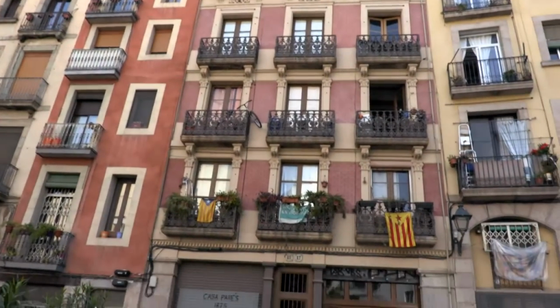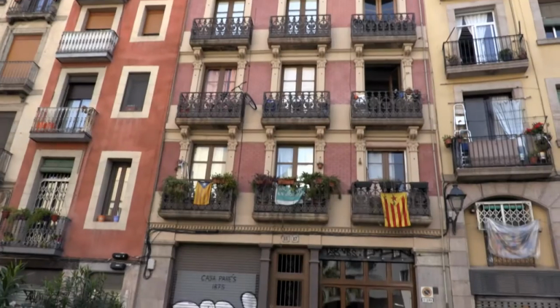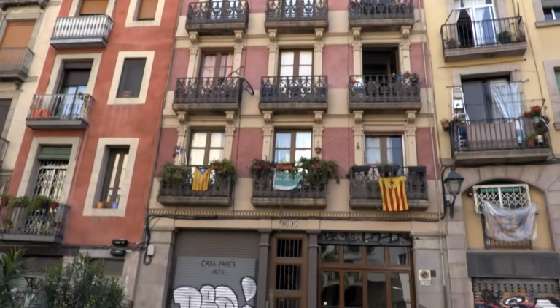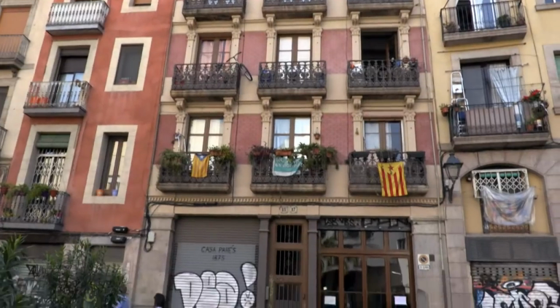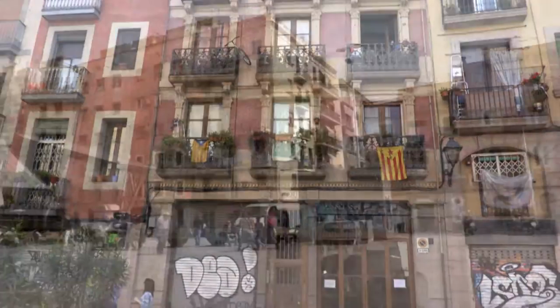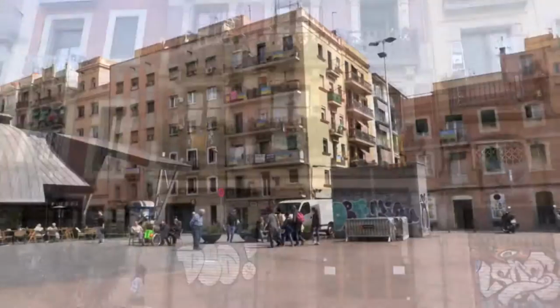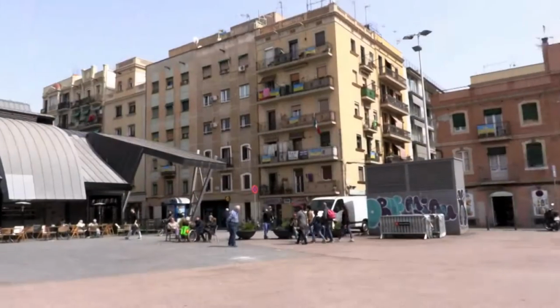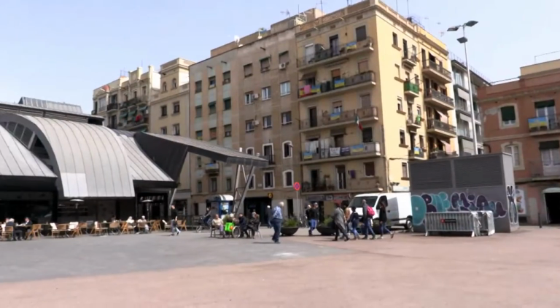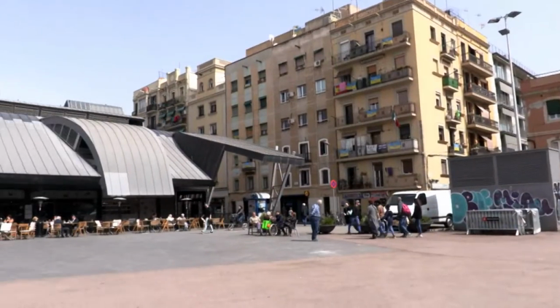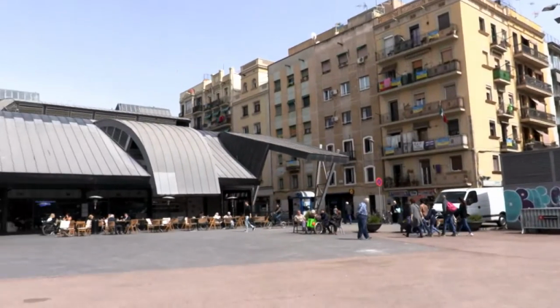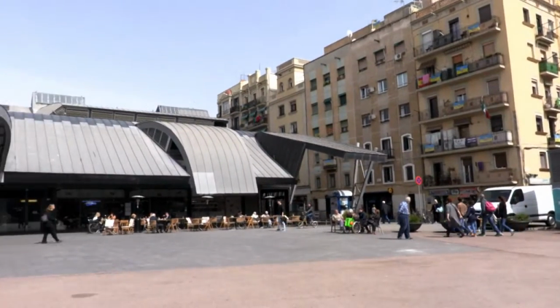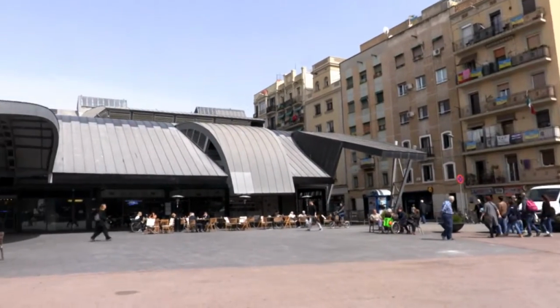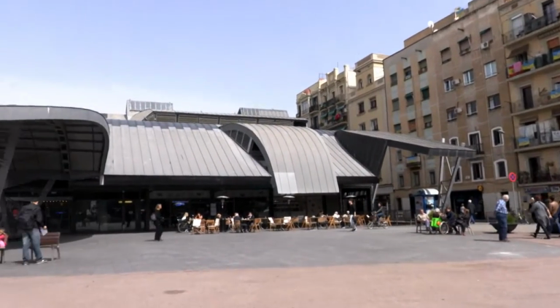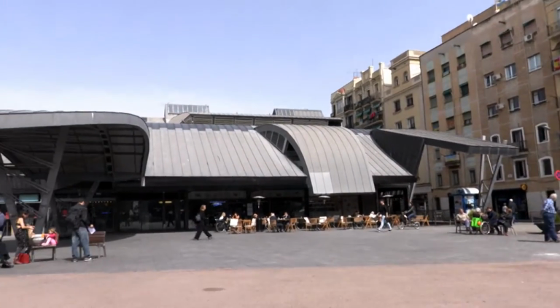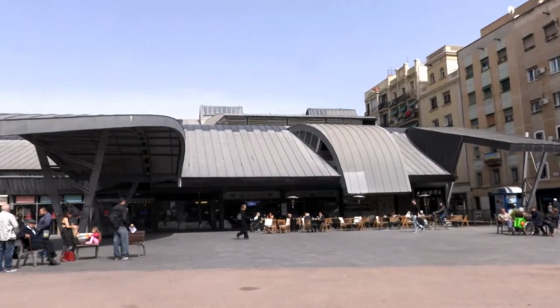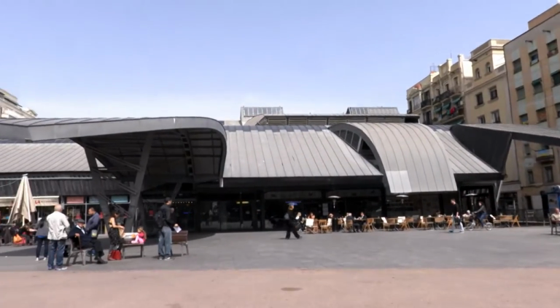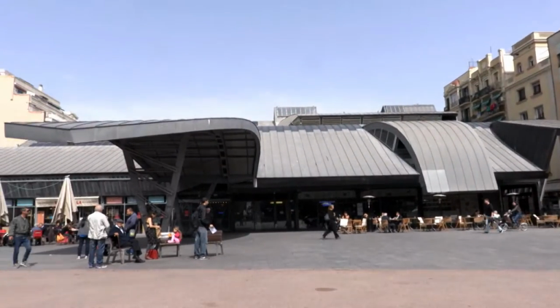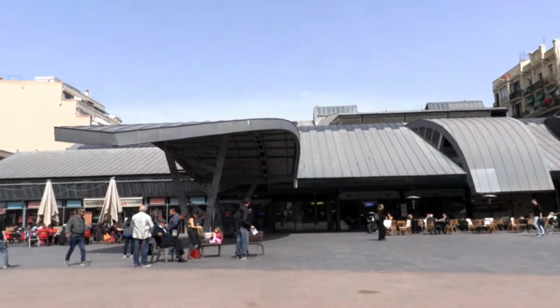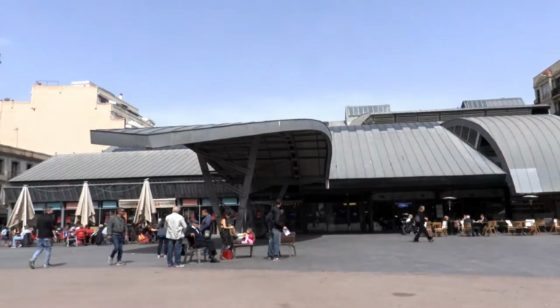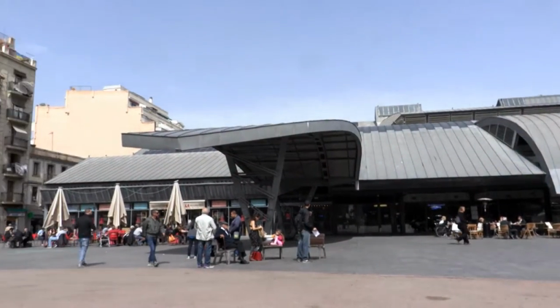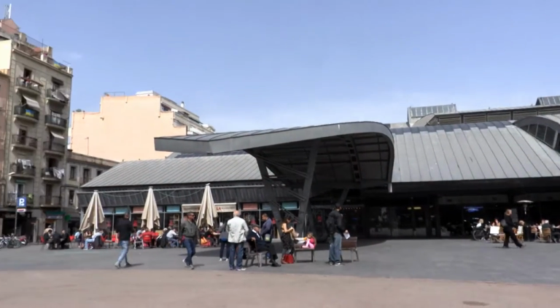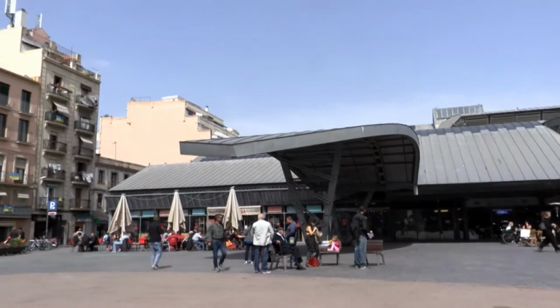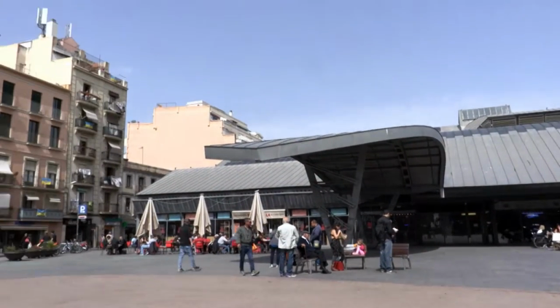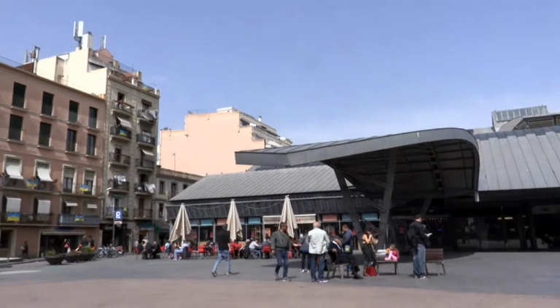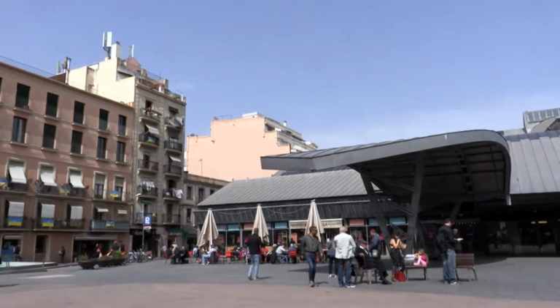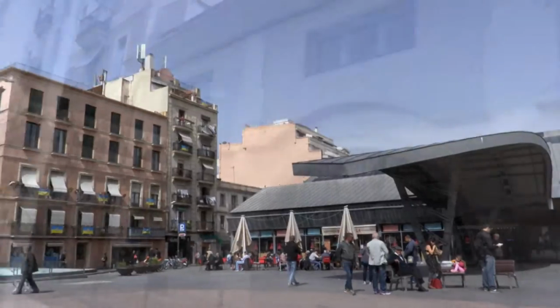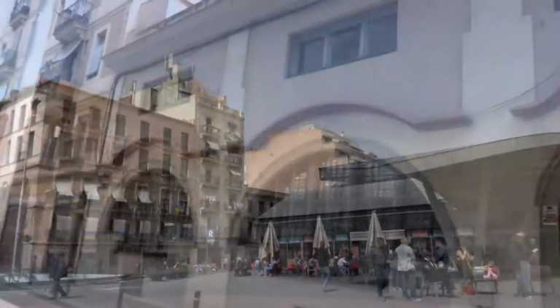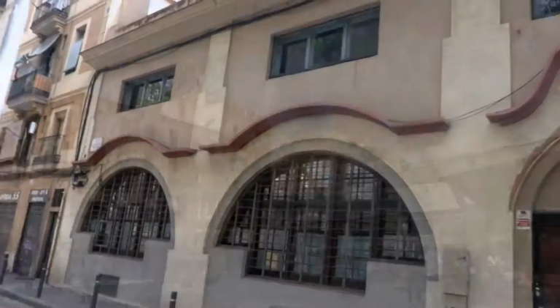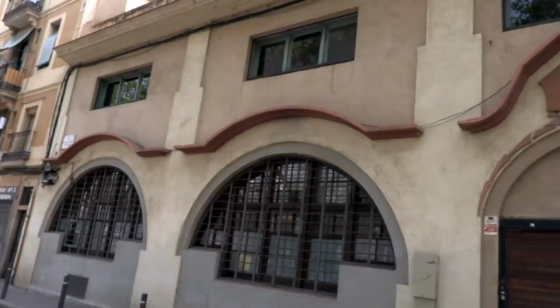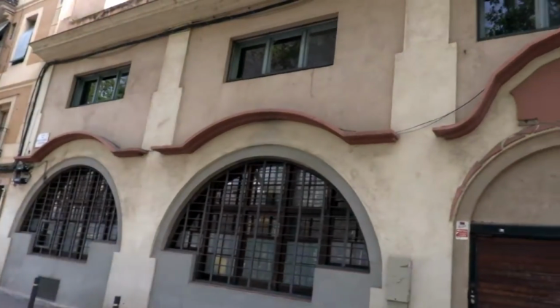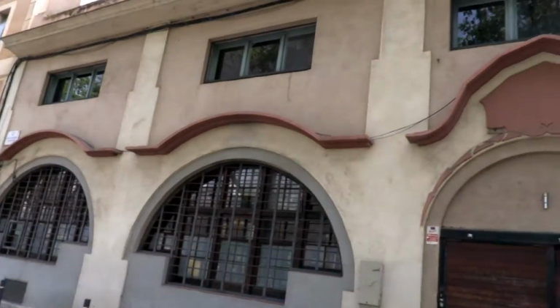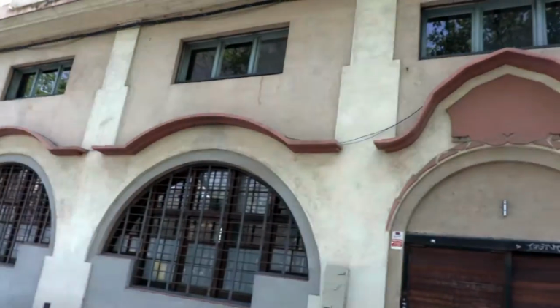The Maritime Barceloneta was the space destined for the colossal industries, naval repair and construction machinery.